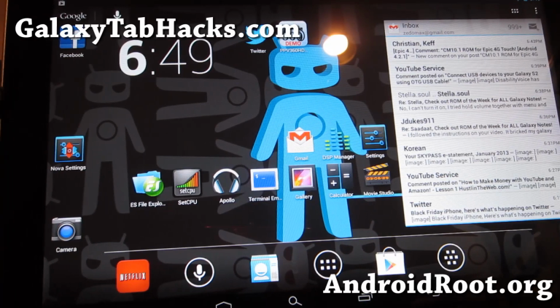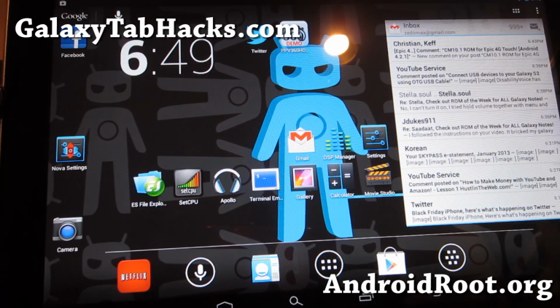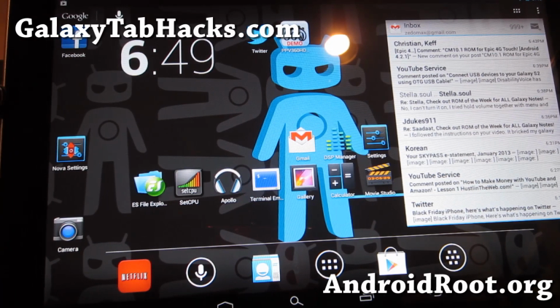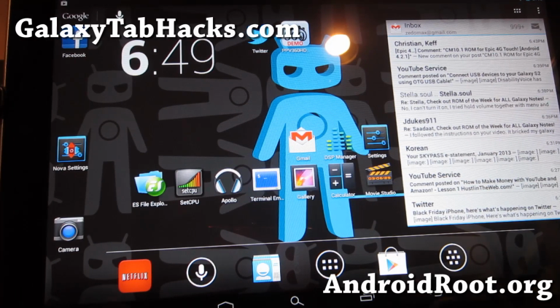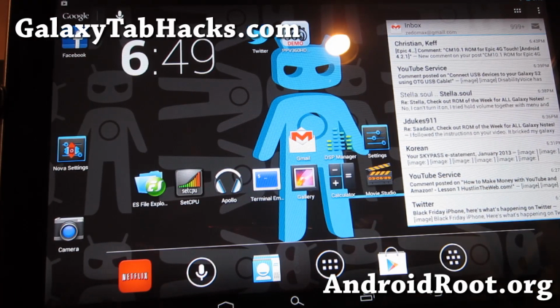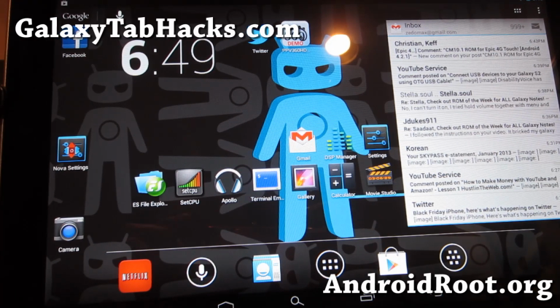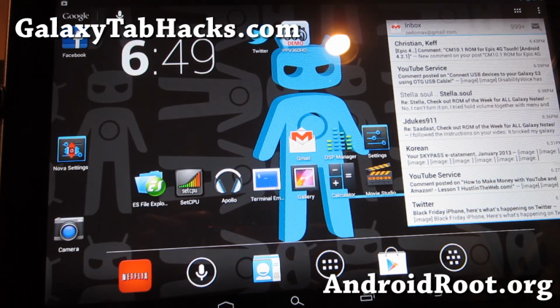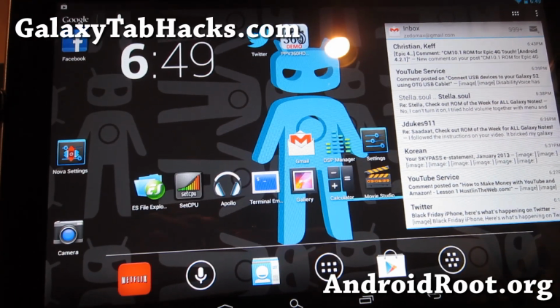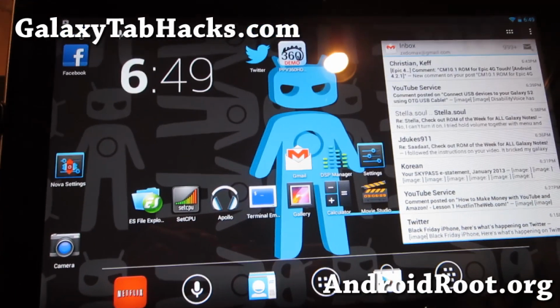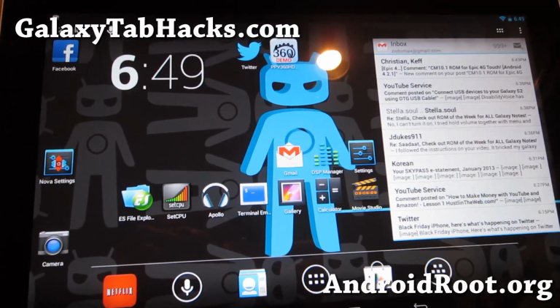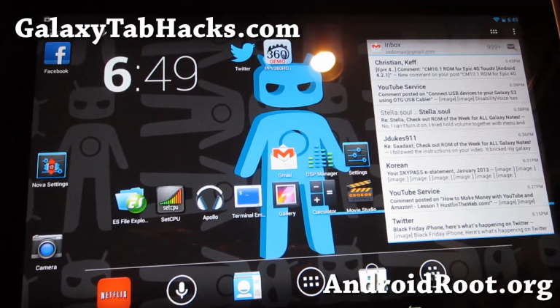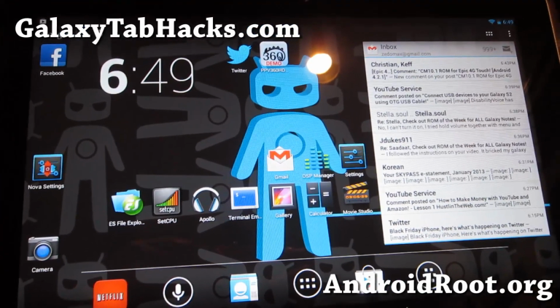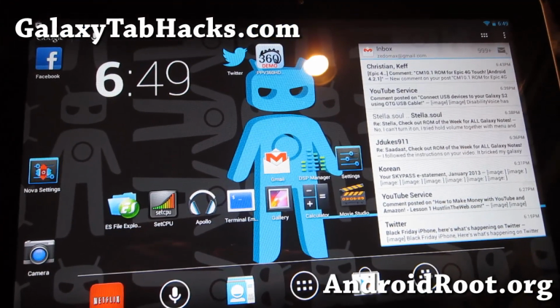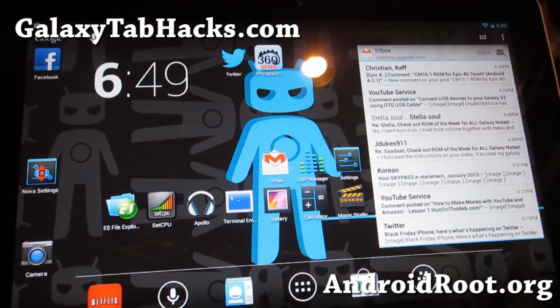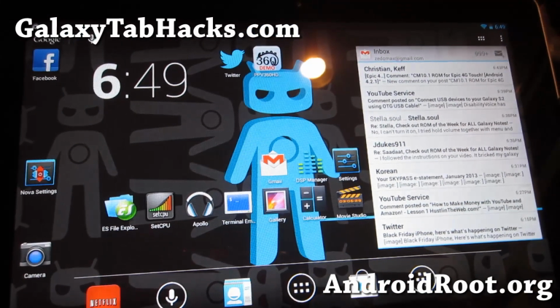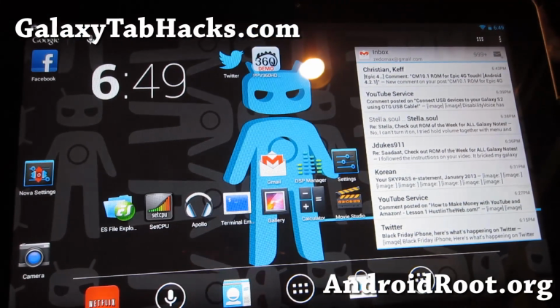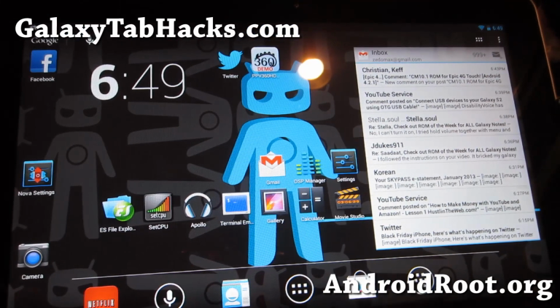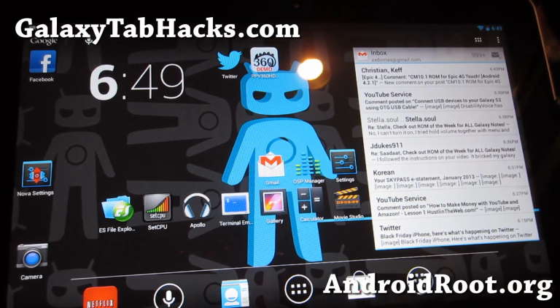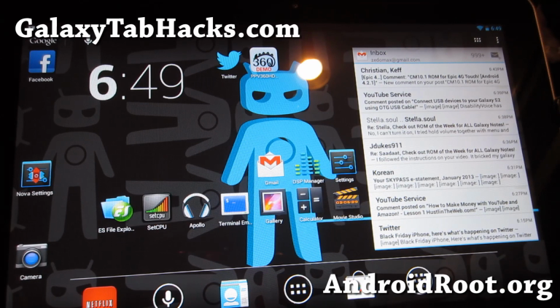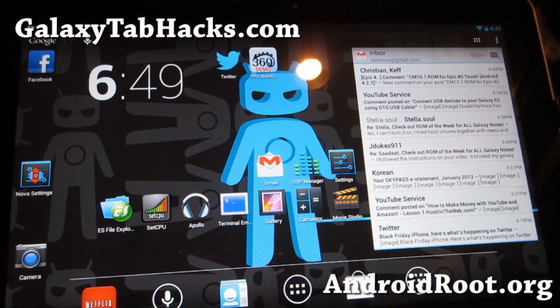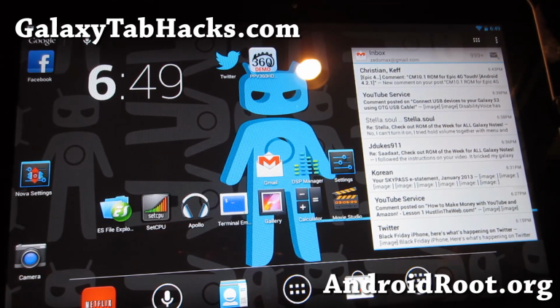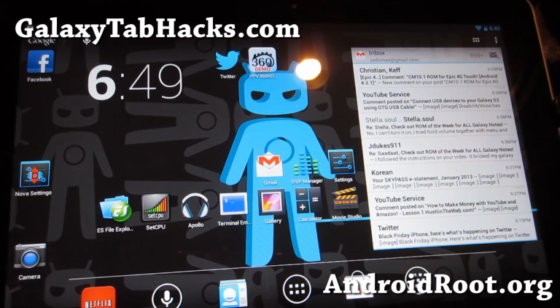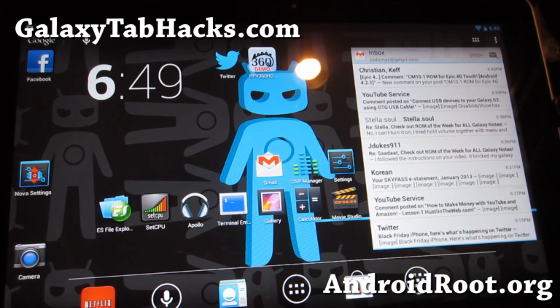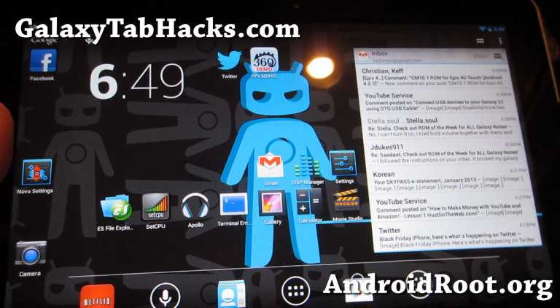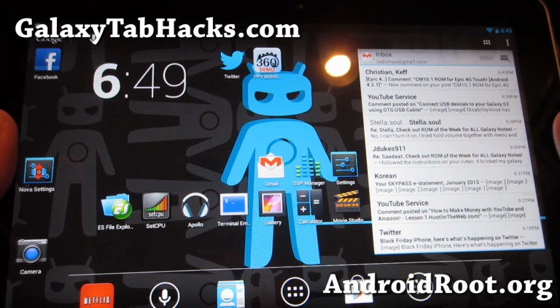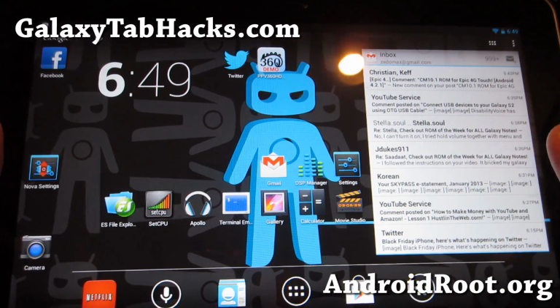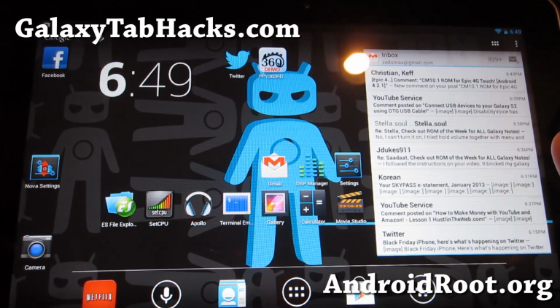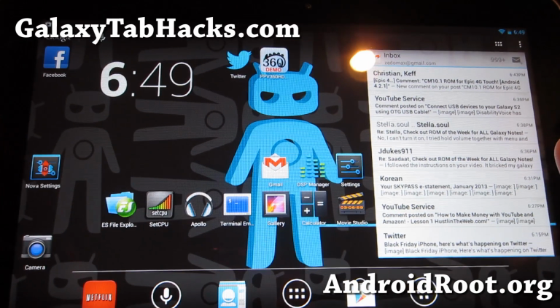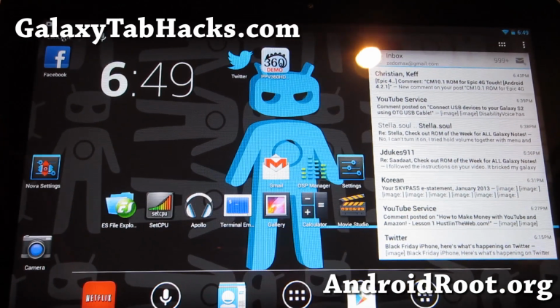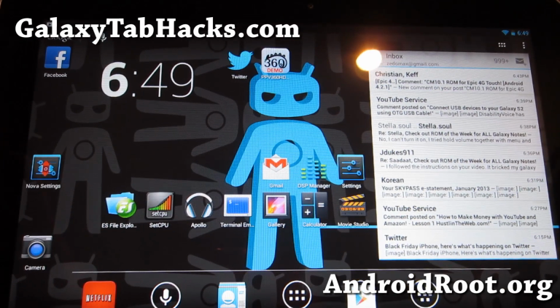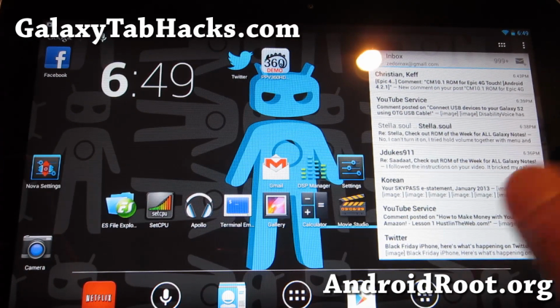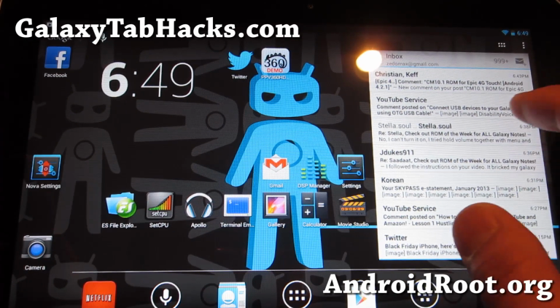Hi folks, this is Max from GalaxyTabHex.com. I've got a quick overview of the CM10.1 ROM.